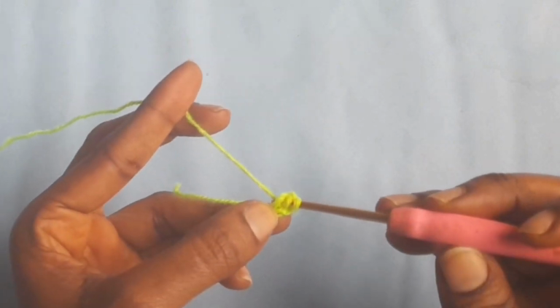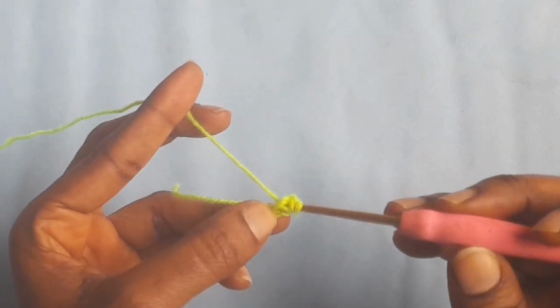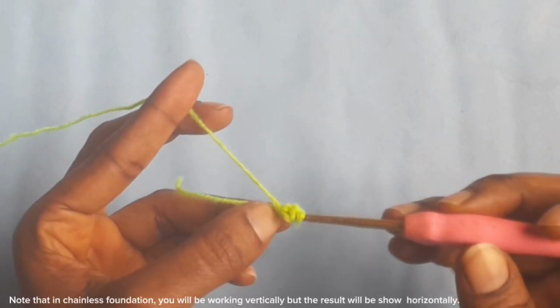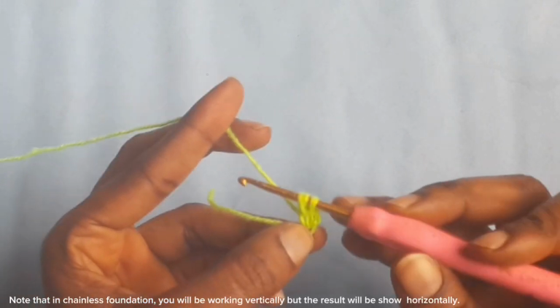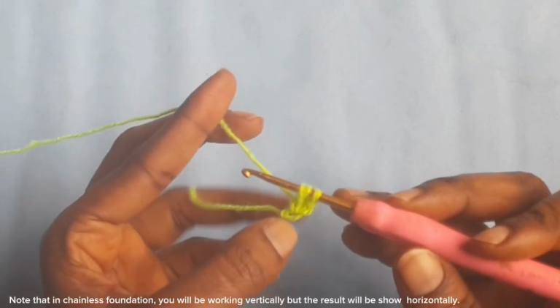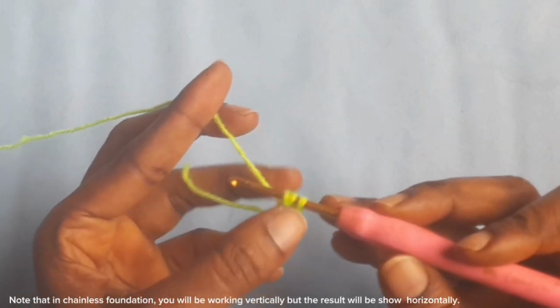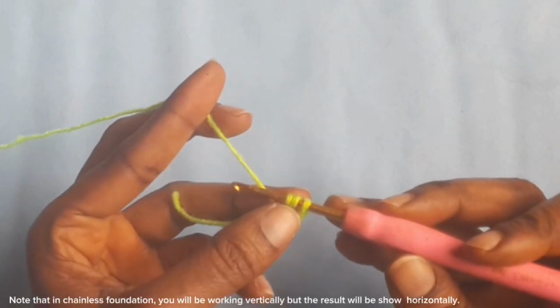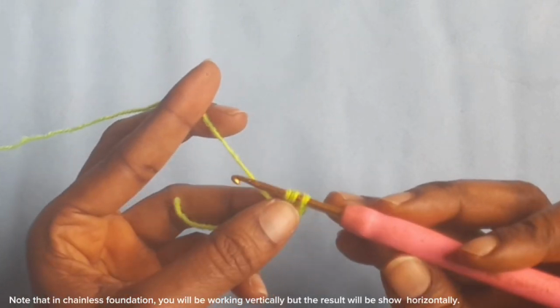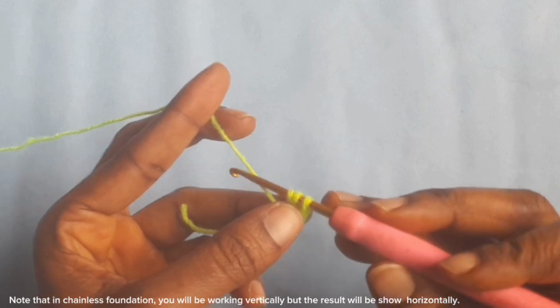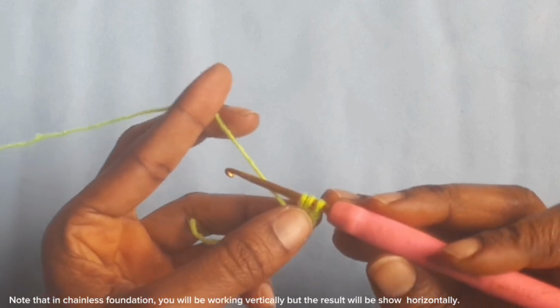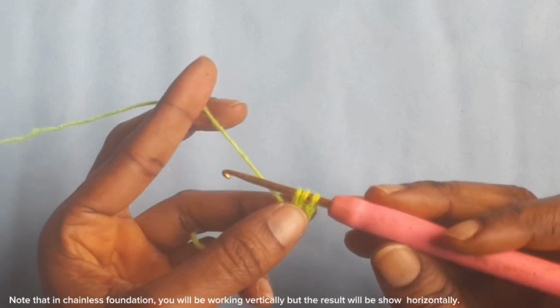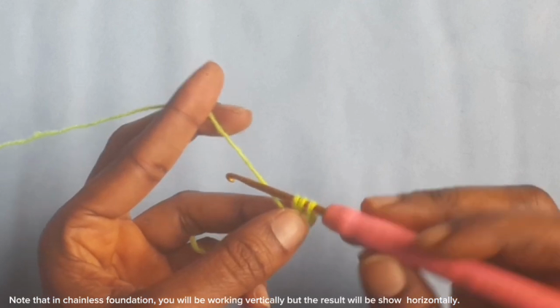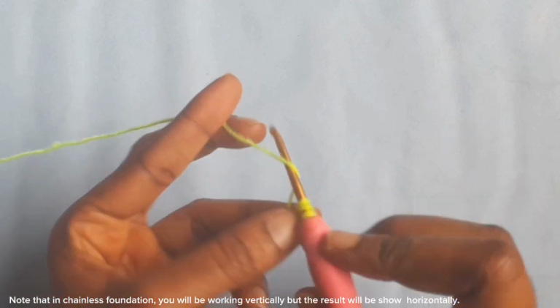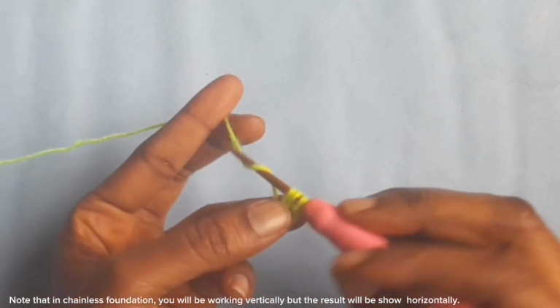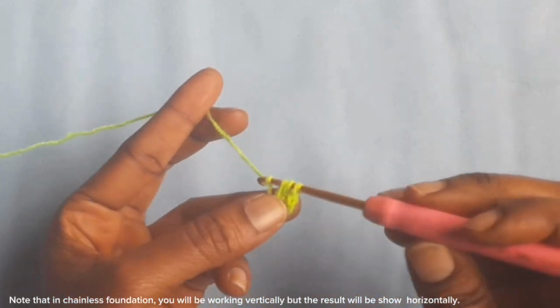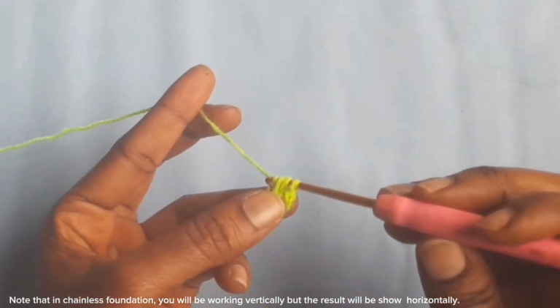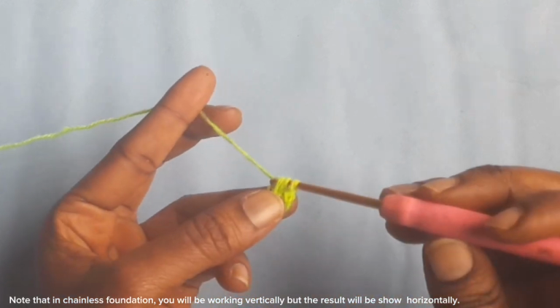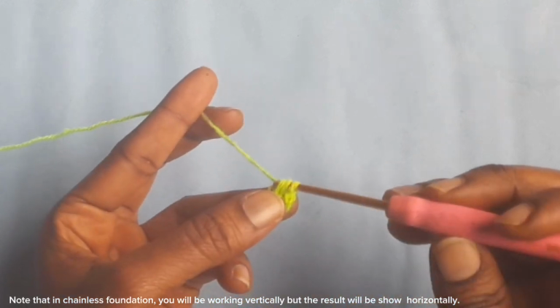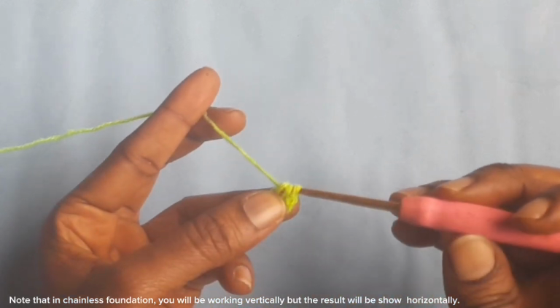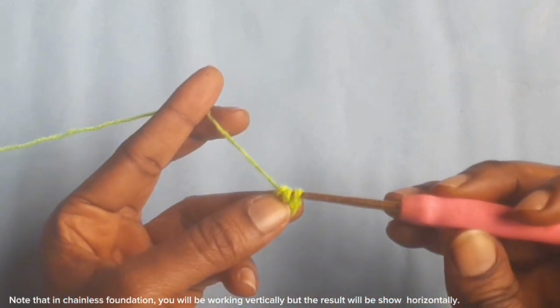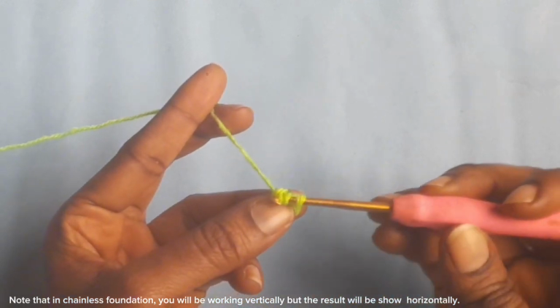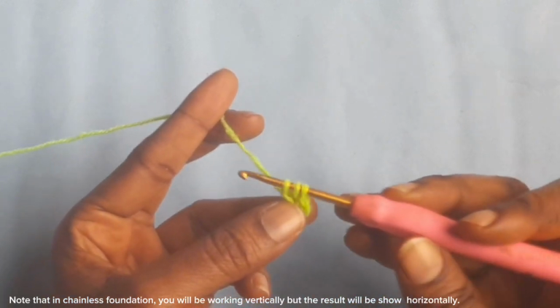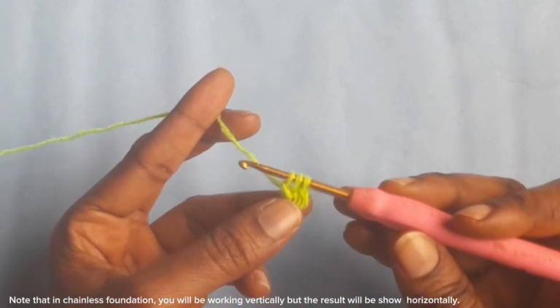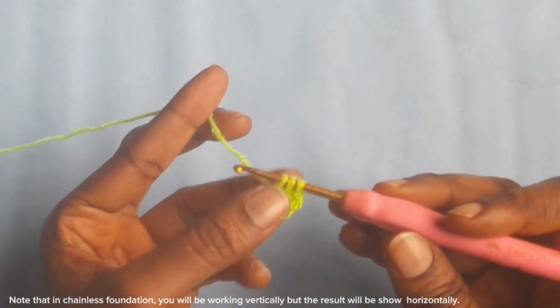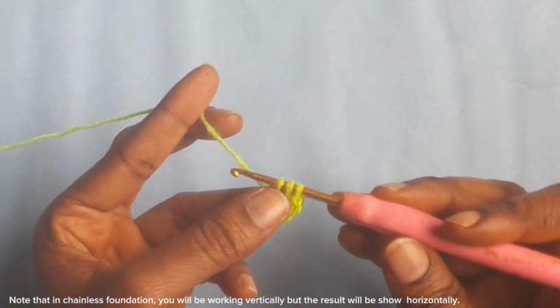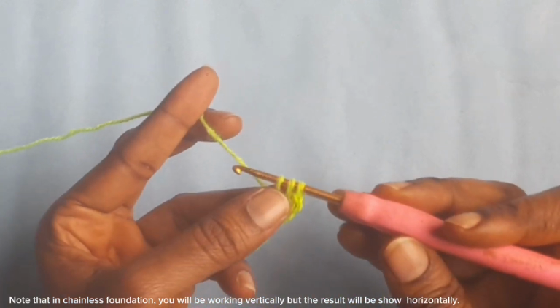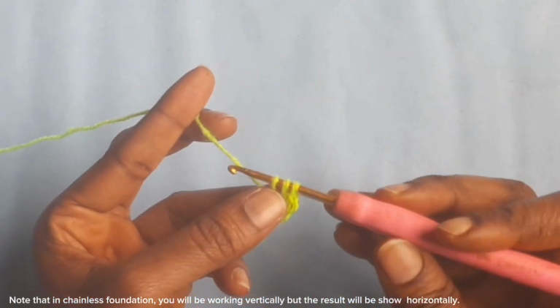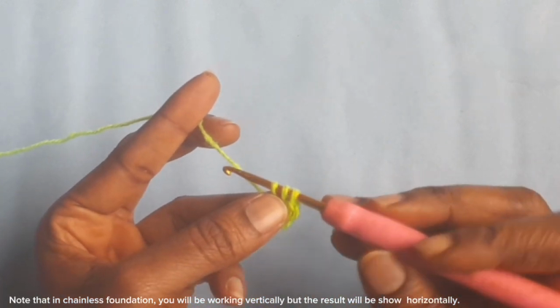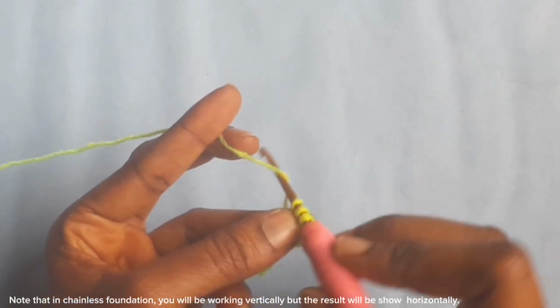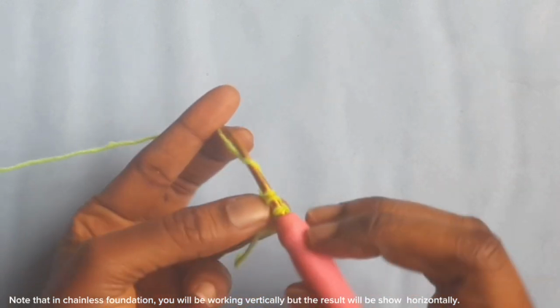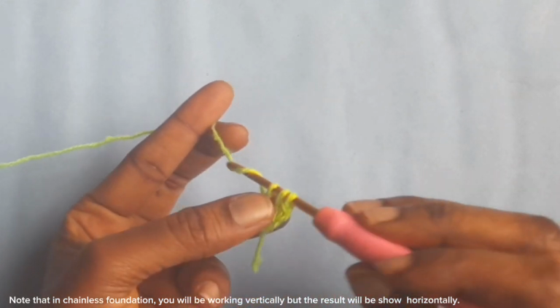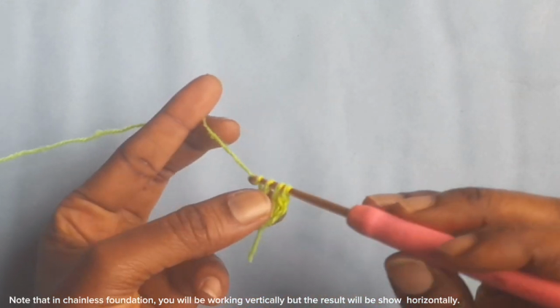Note that in chainless foundation, you will be working vertically but the result will be shown horizontally.